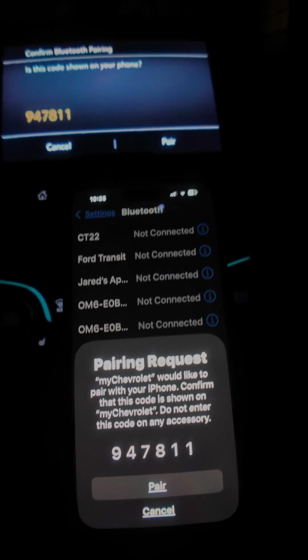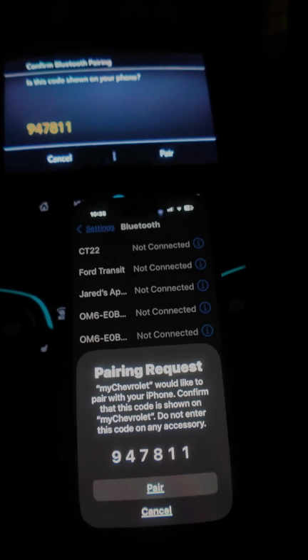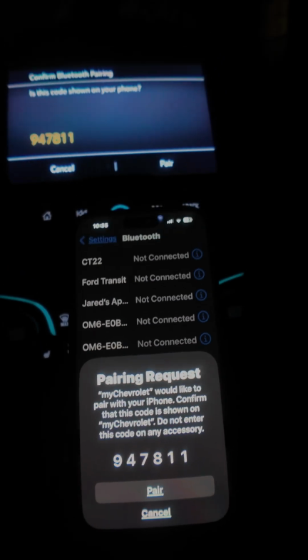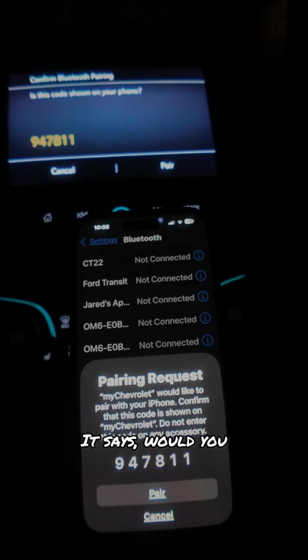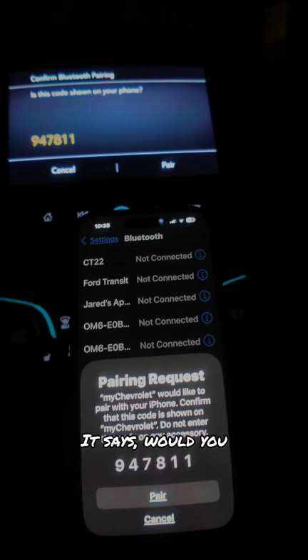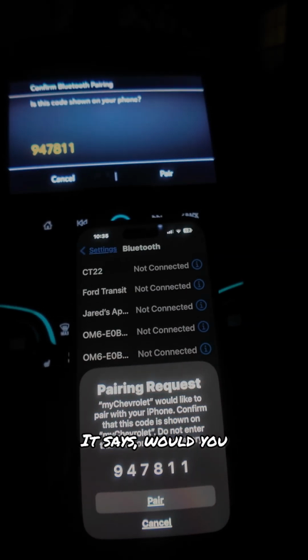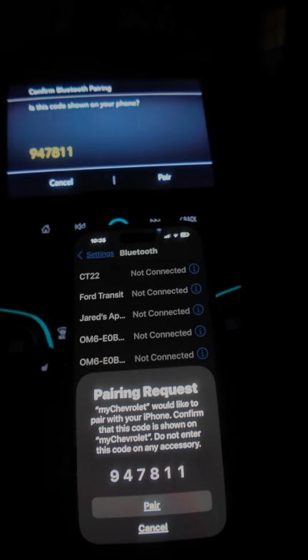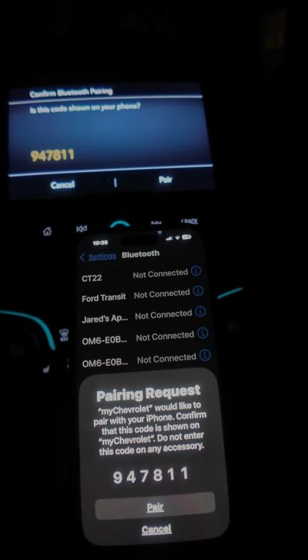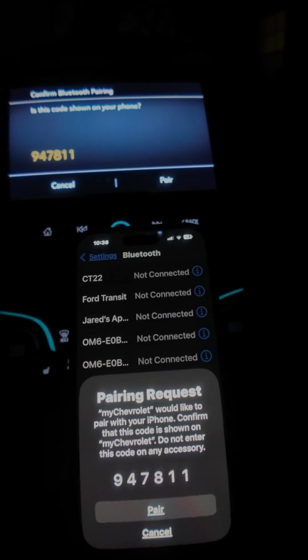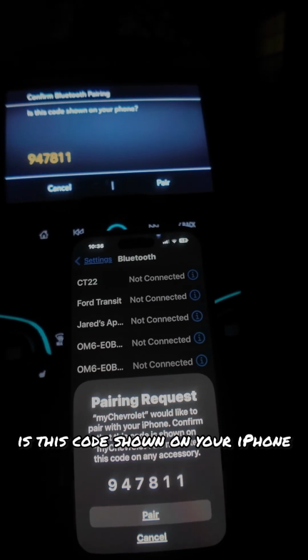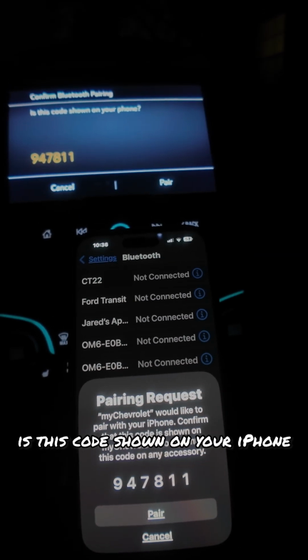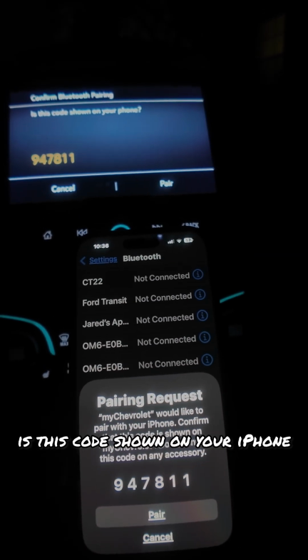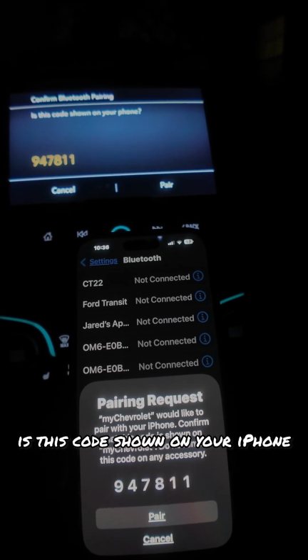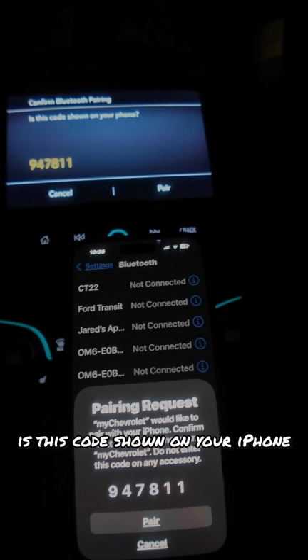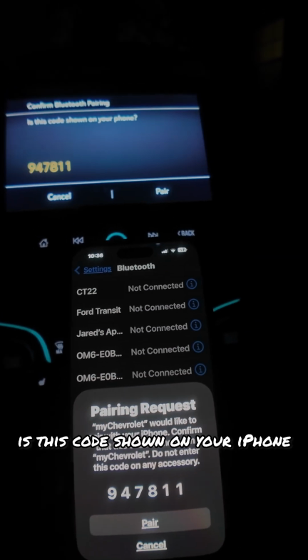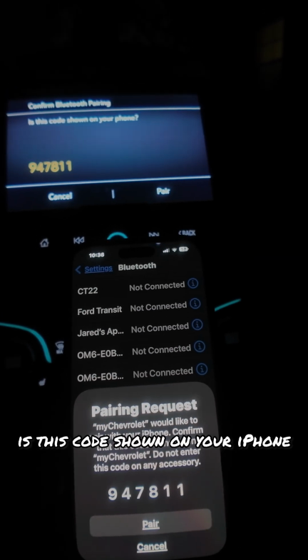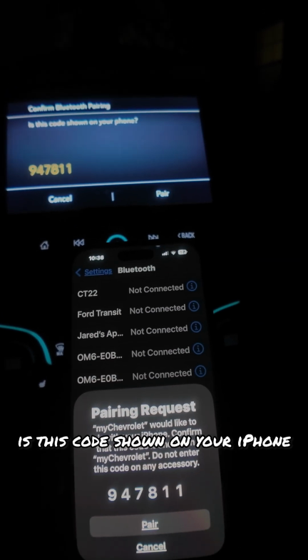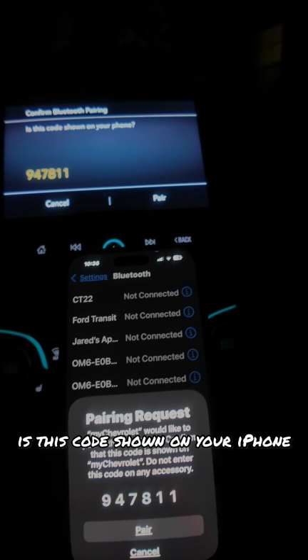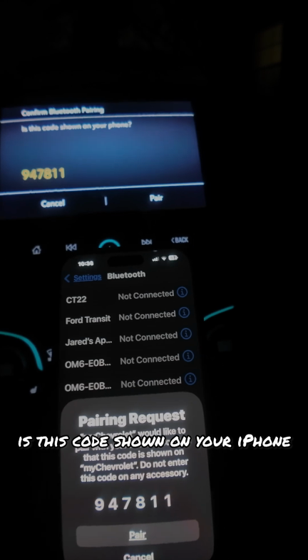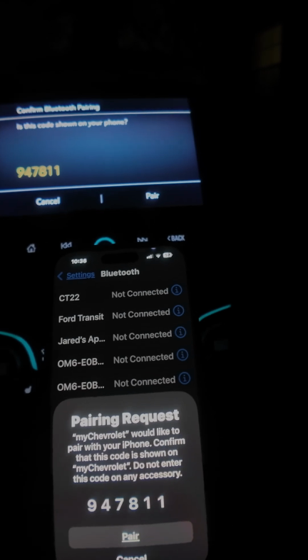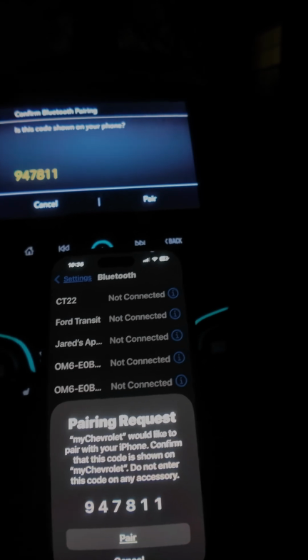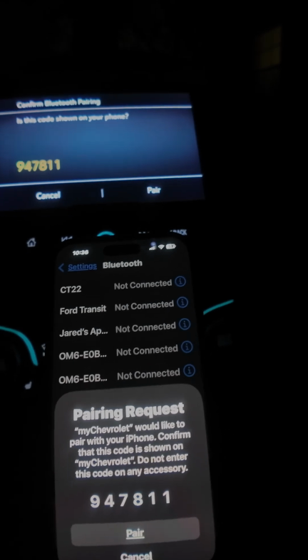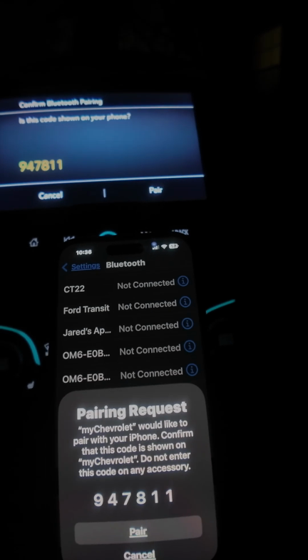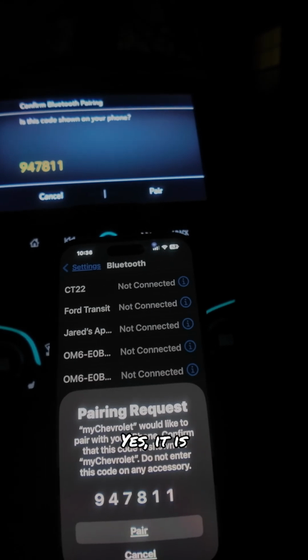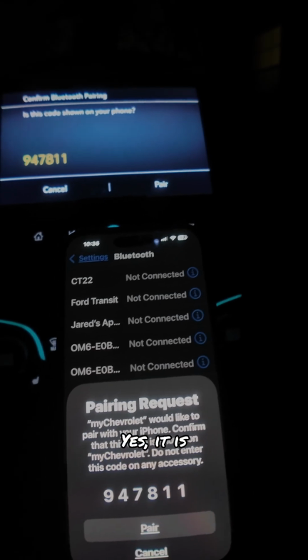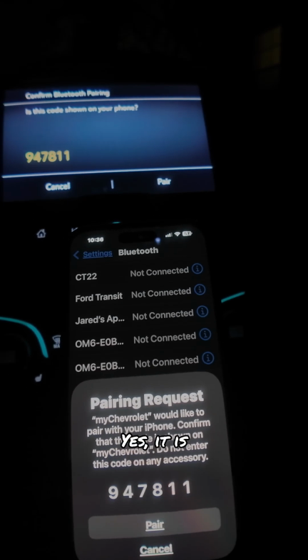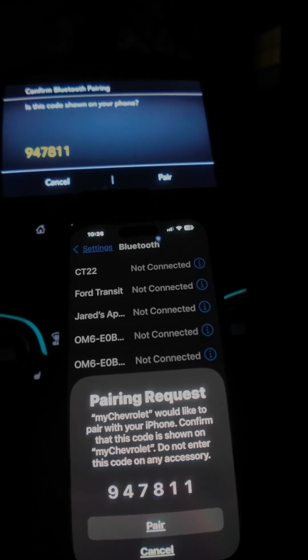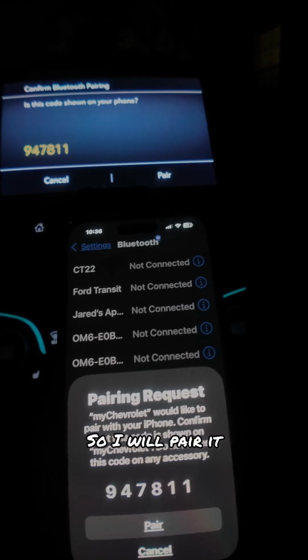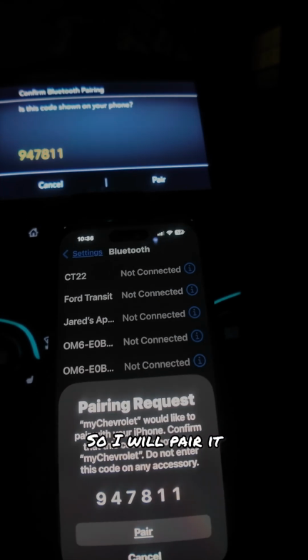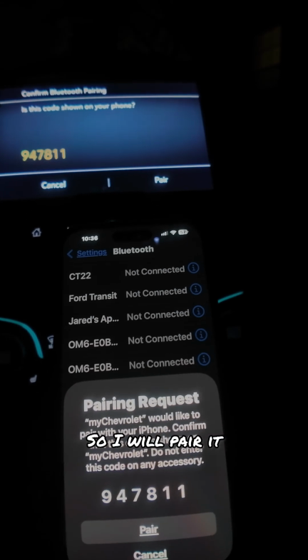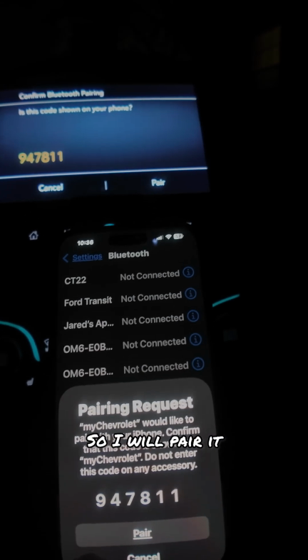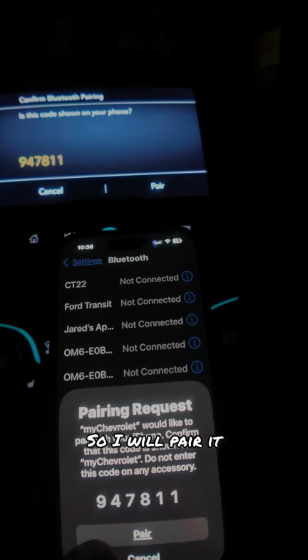It says, is this code shown on your iPhone? Yes, it is. So I will pair it.